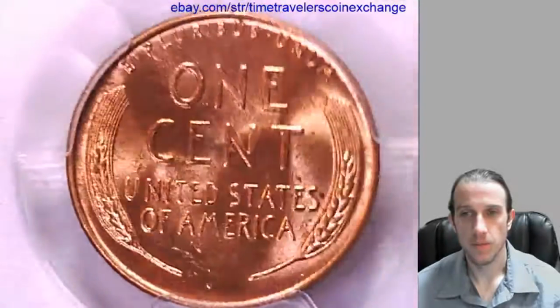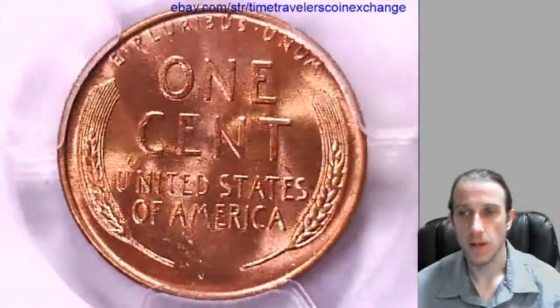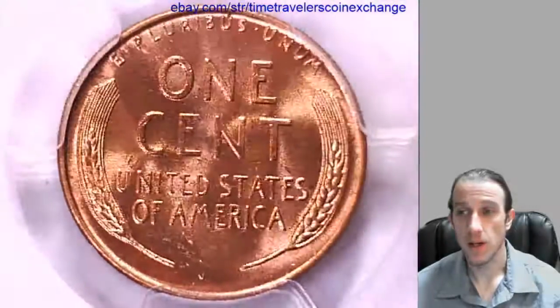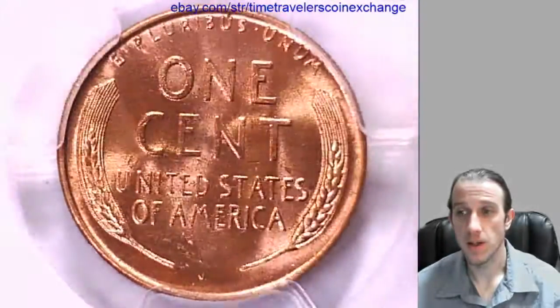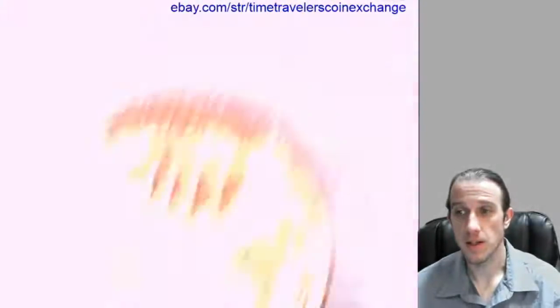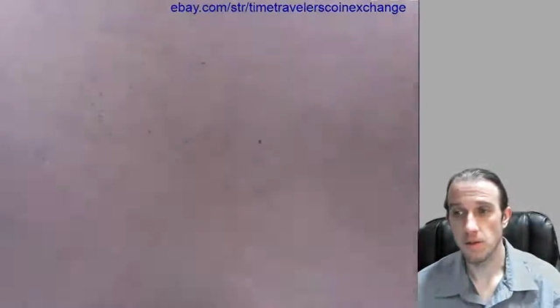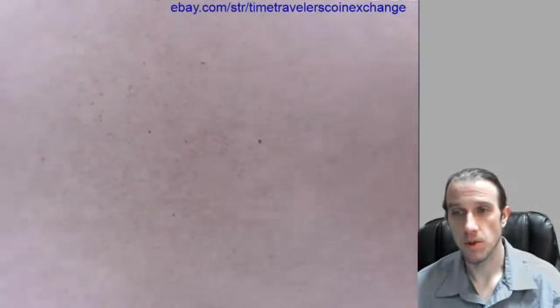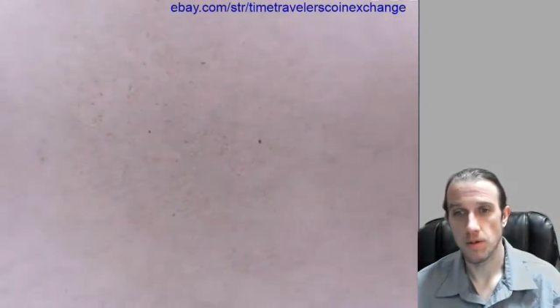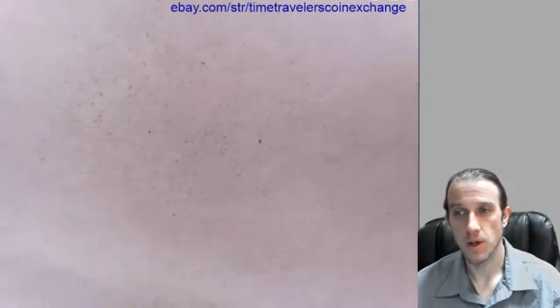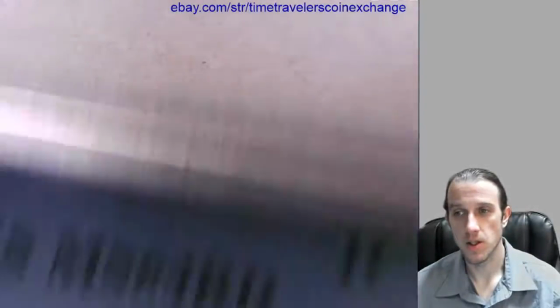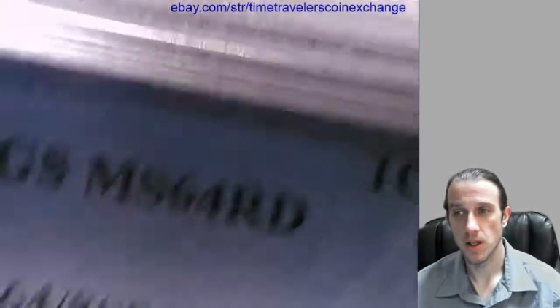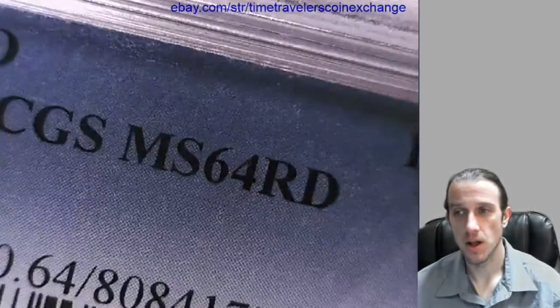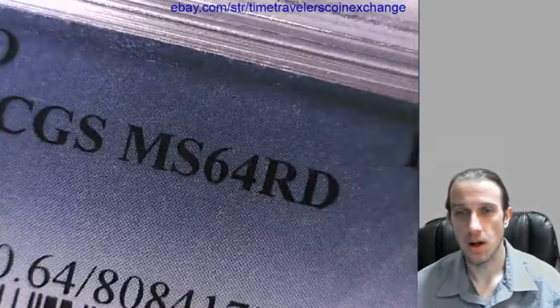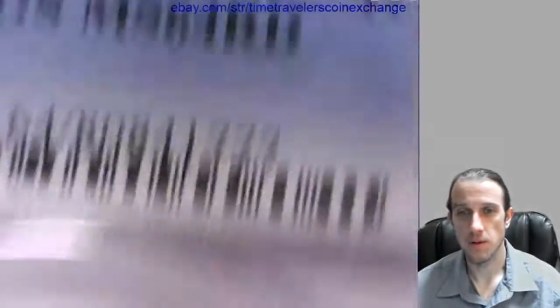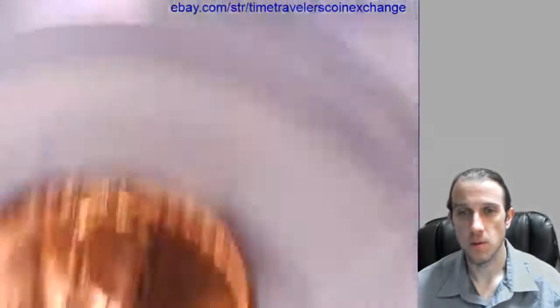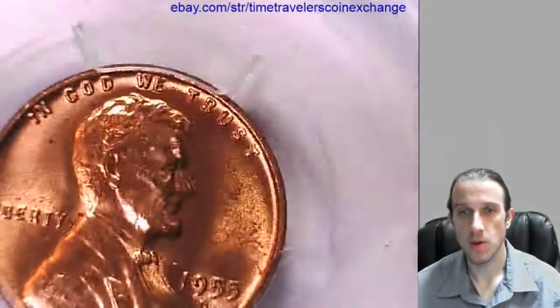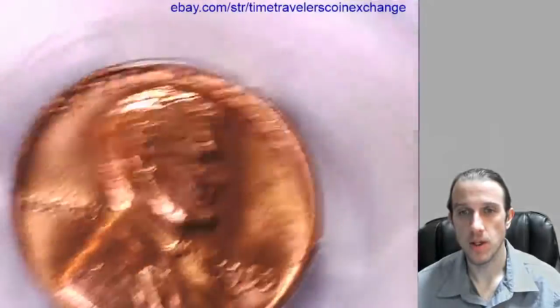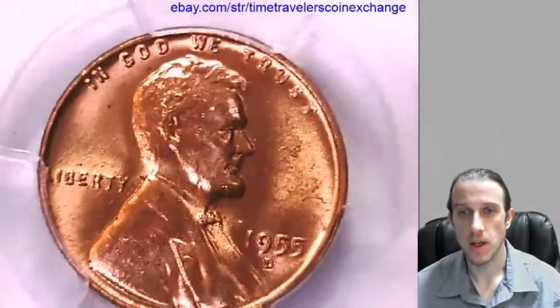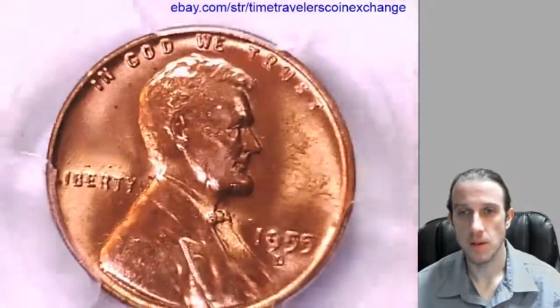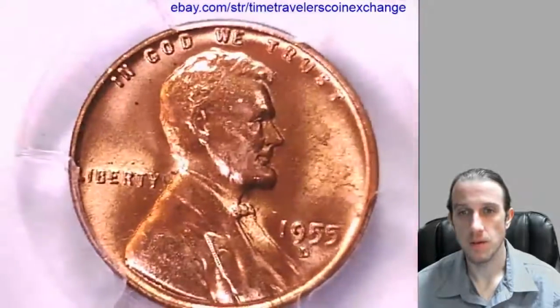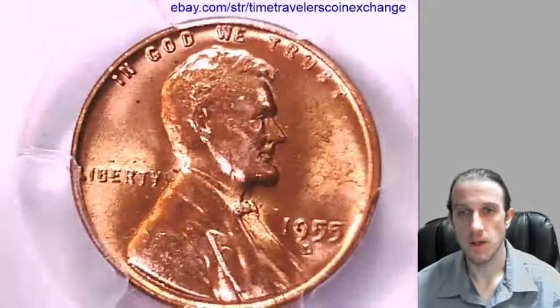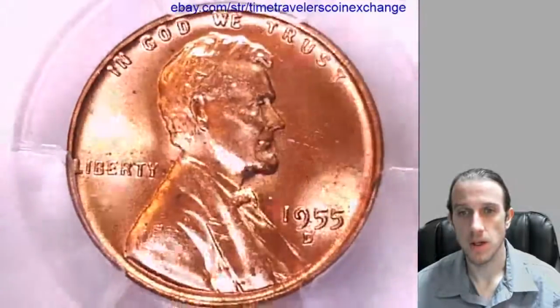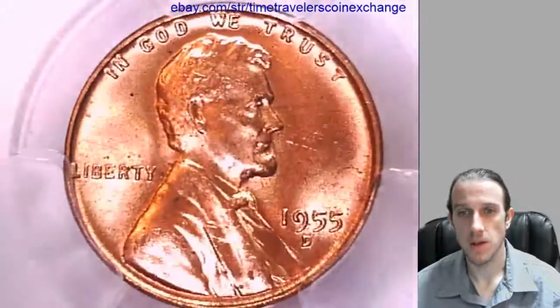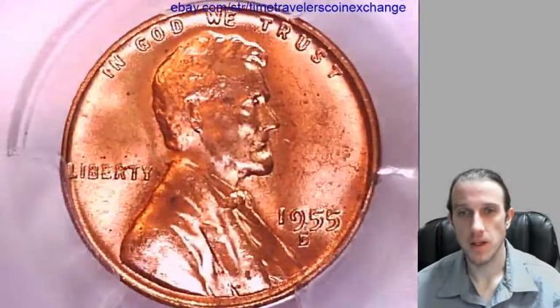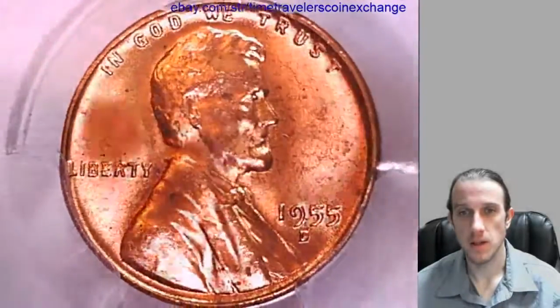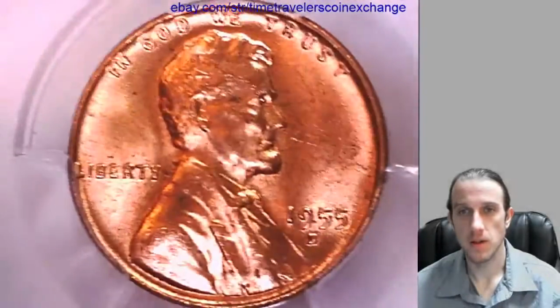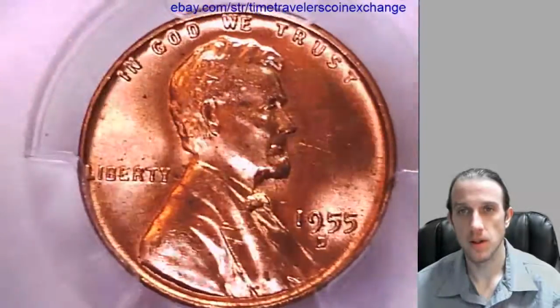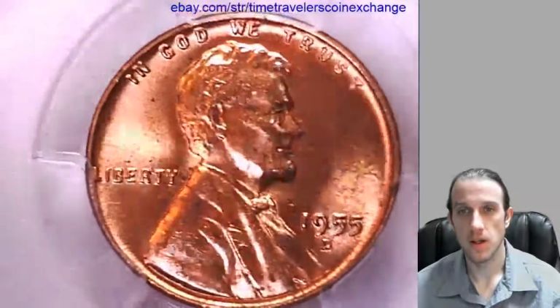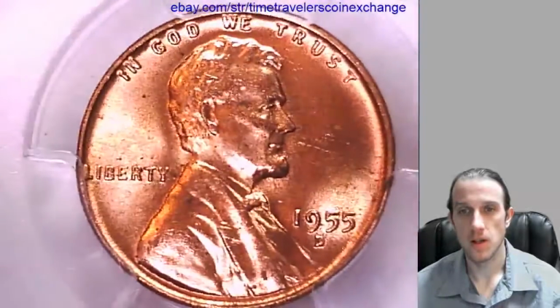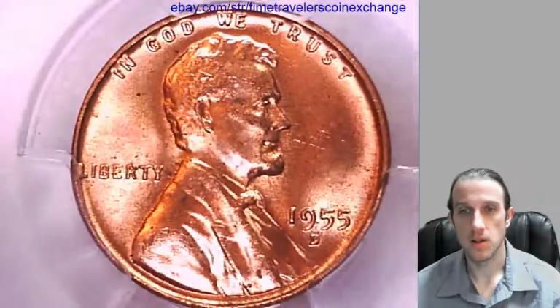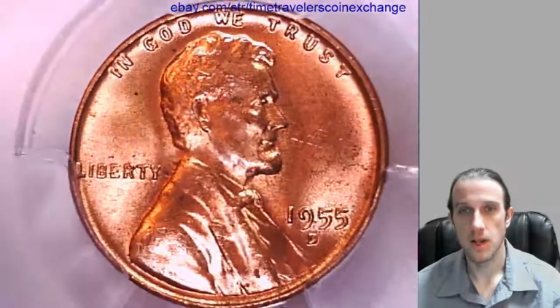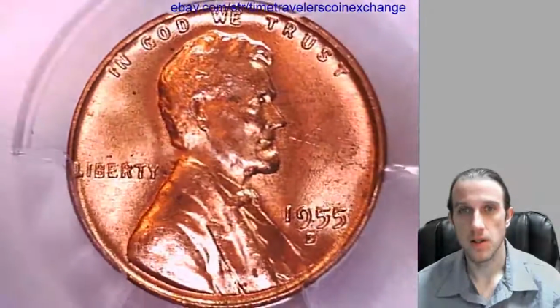Alright, thanks everyone for watching. I'll have some more coins coming up for you guys very soon, so stay tuned.